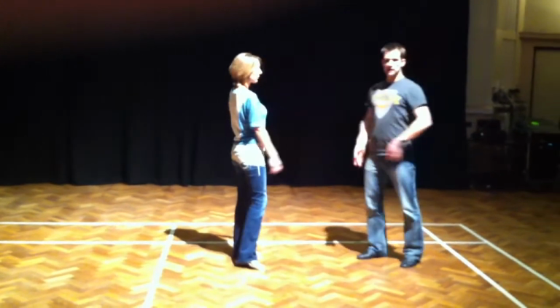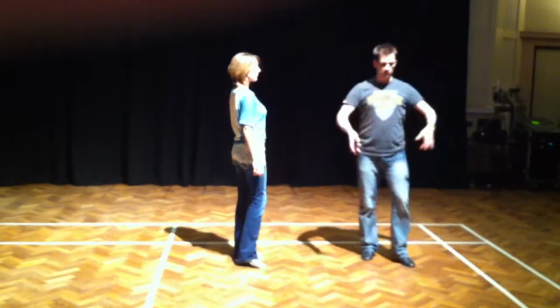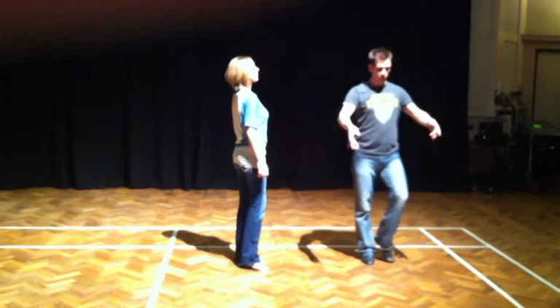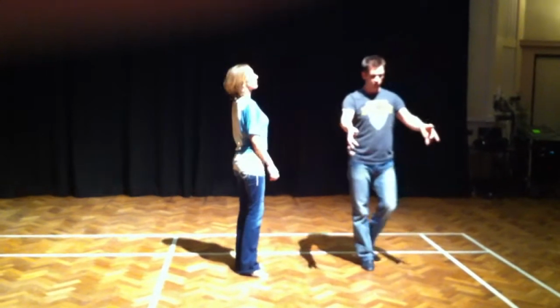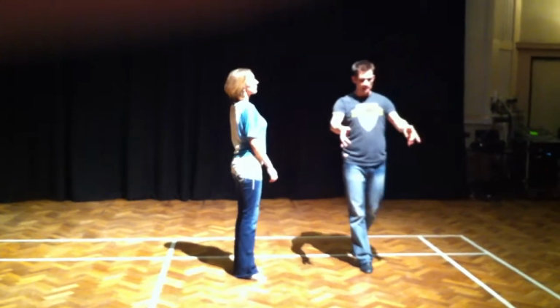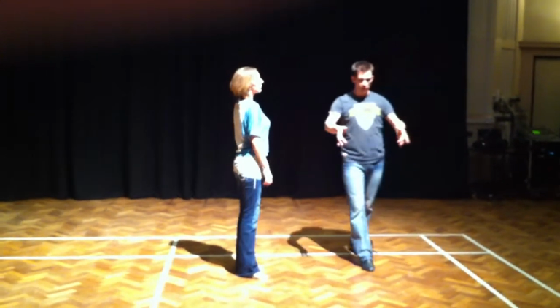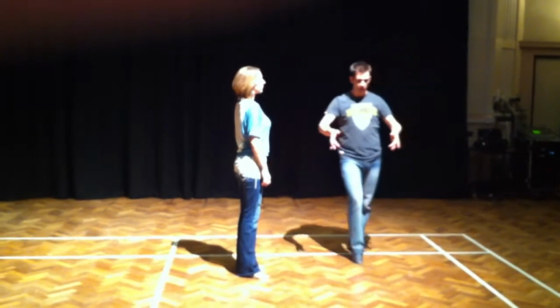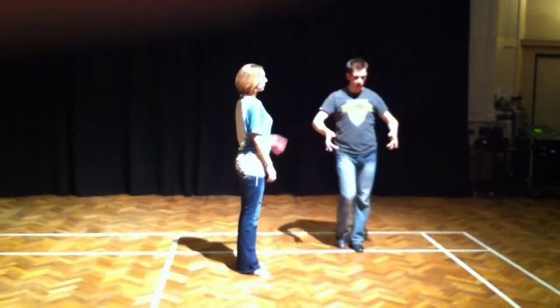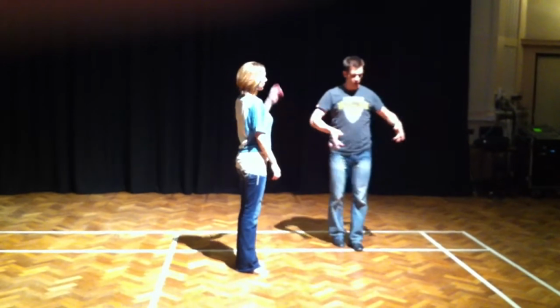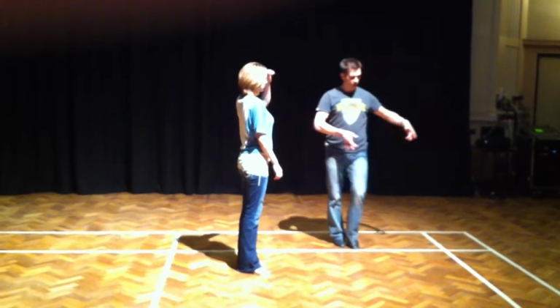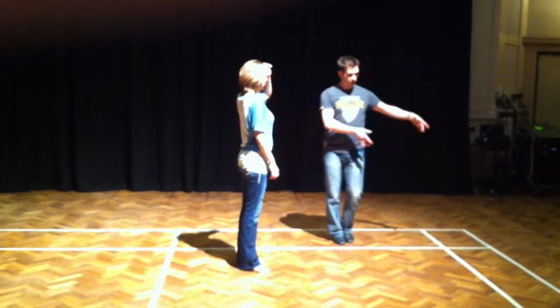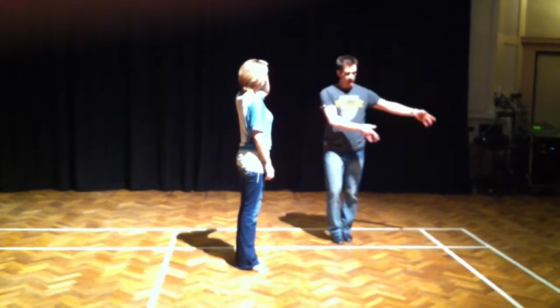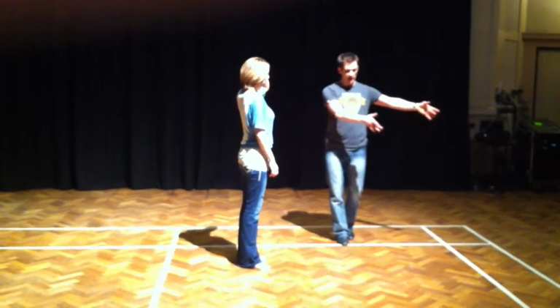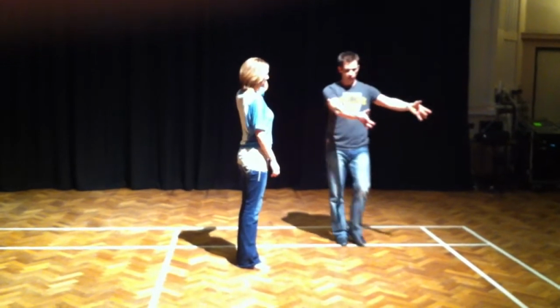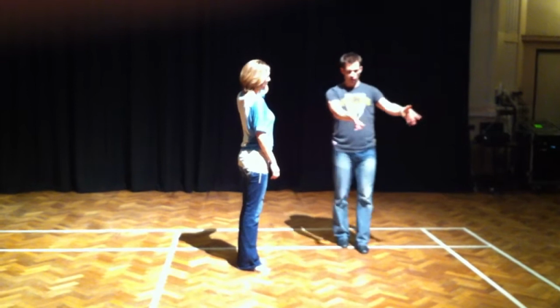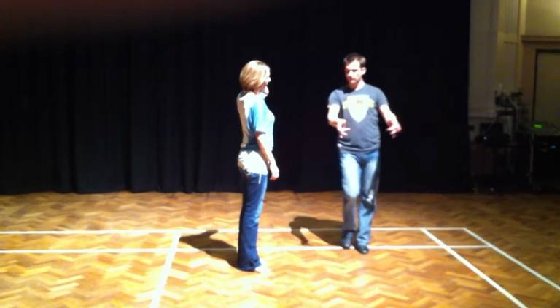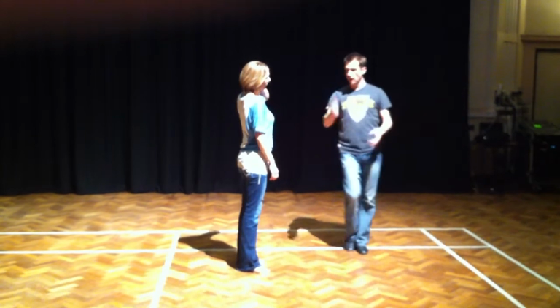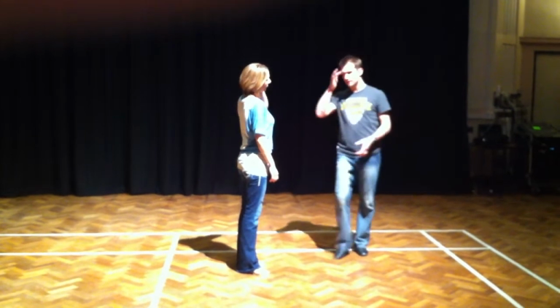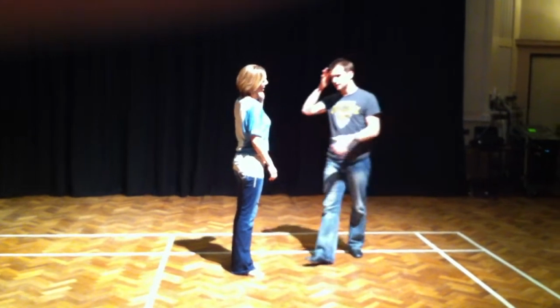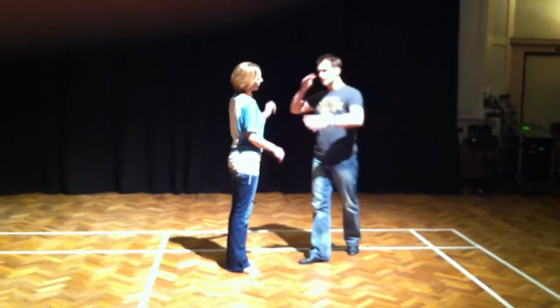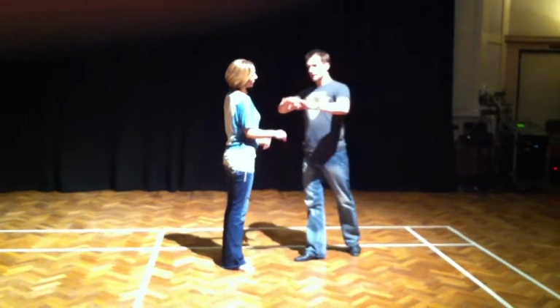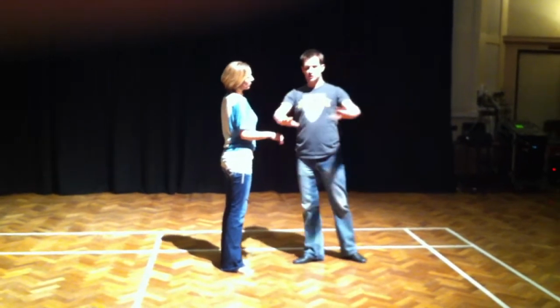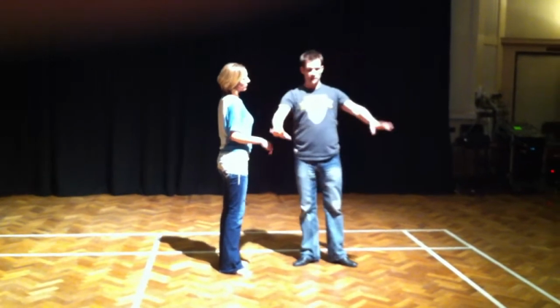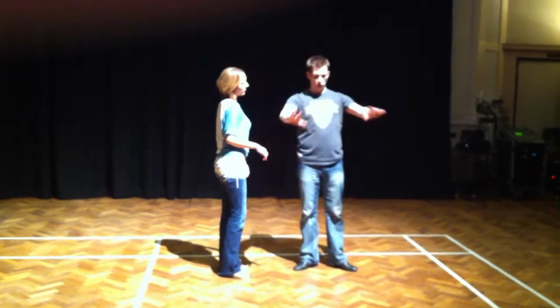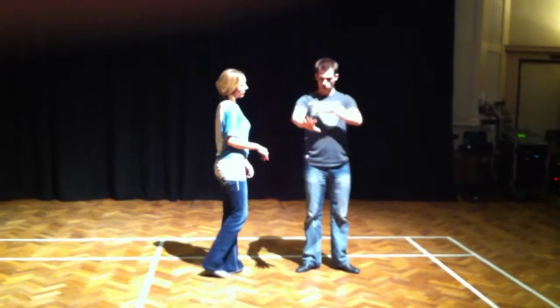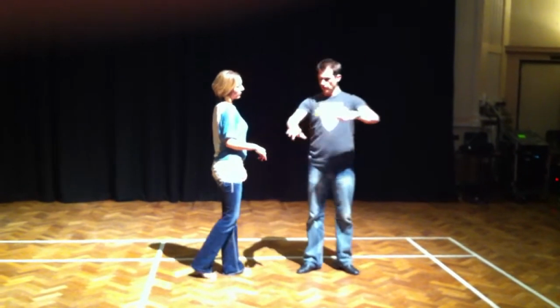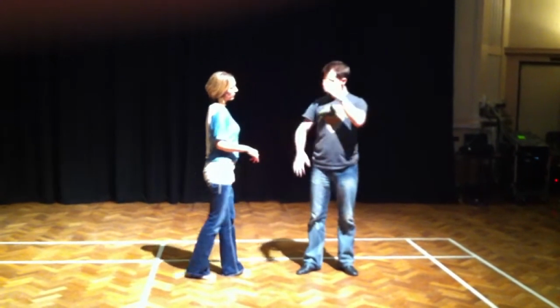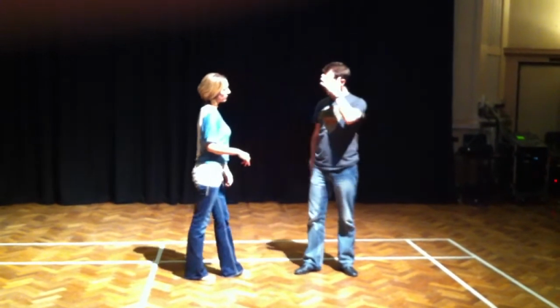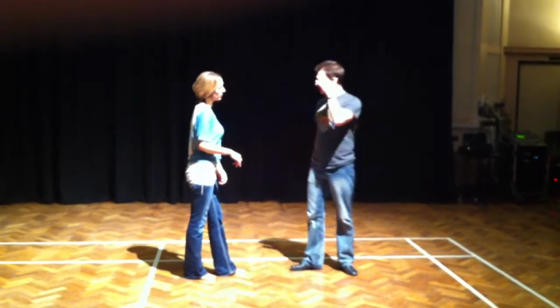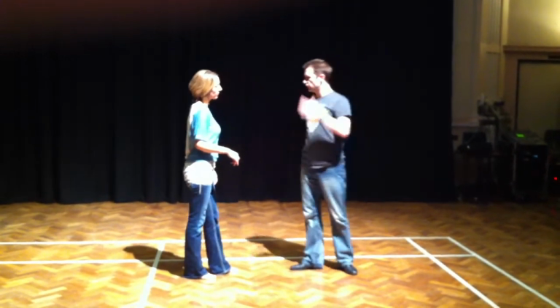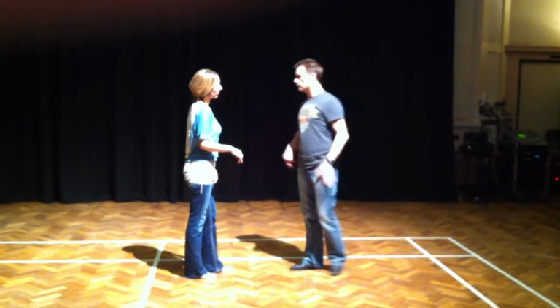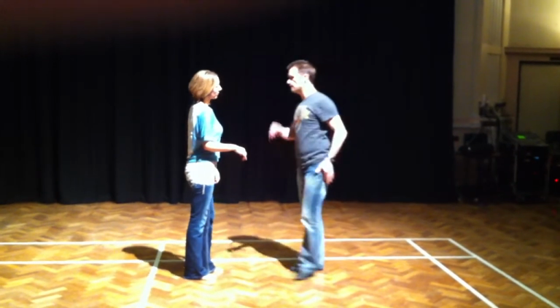Gentlemen, moving your frame out. 1, 2, 3, and 4, 5, and 6. Ladies, you making sure that your frame was locked in for that one.